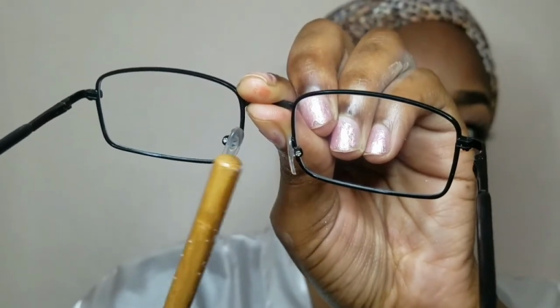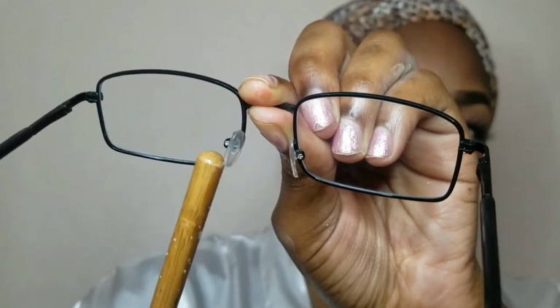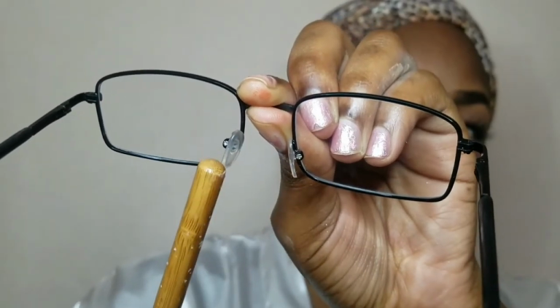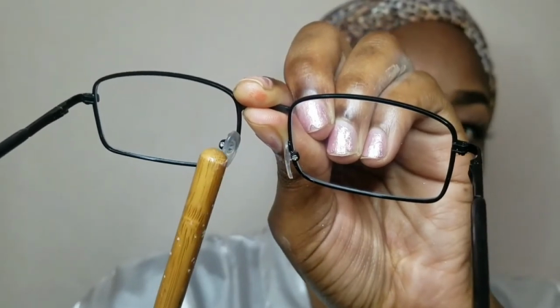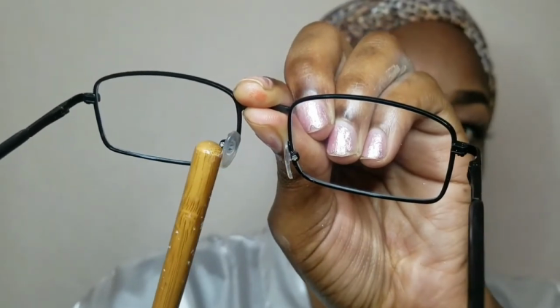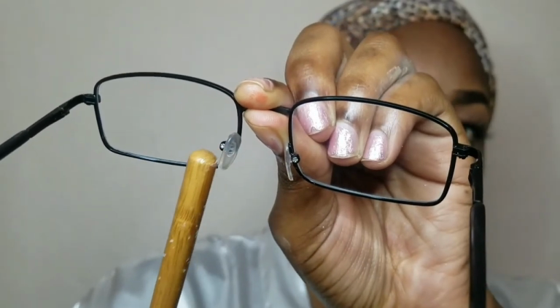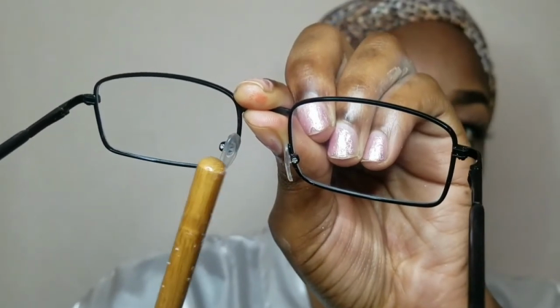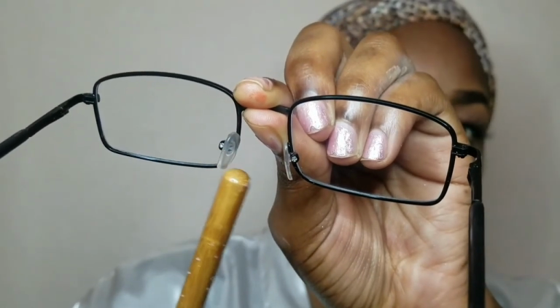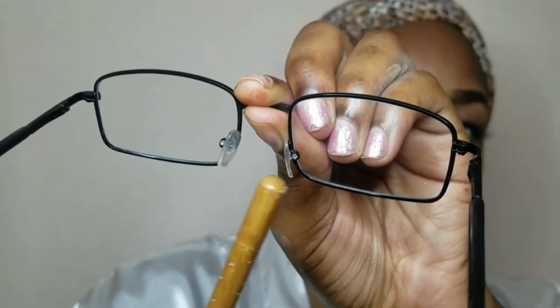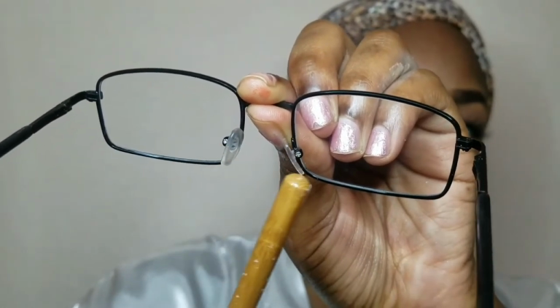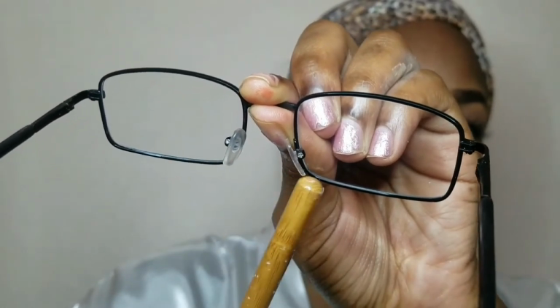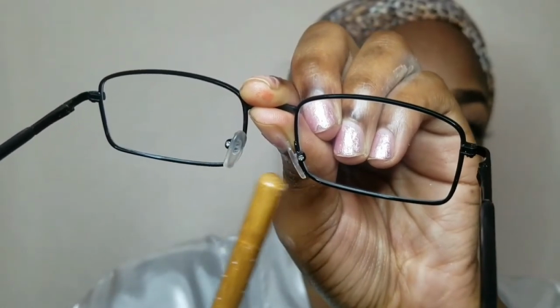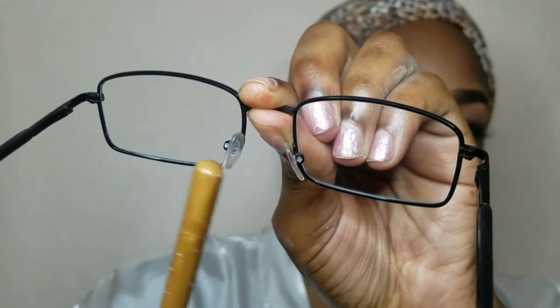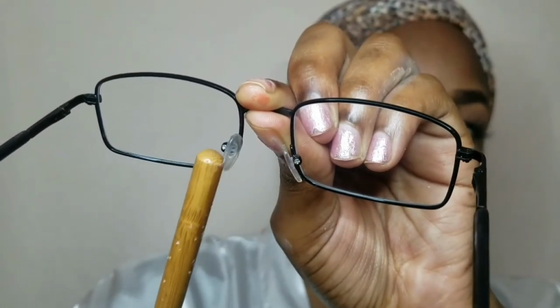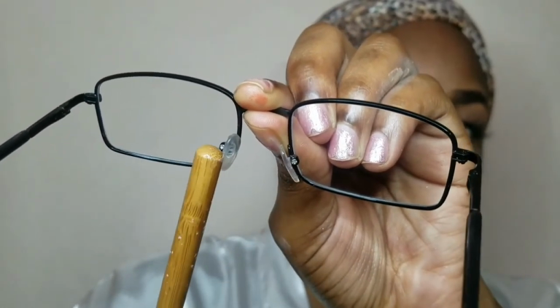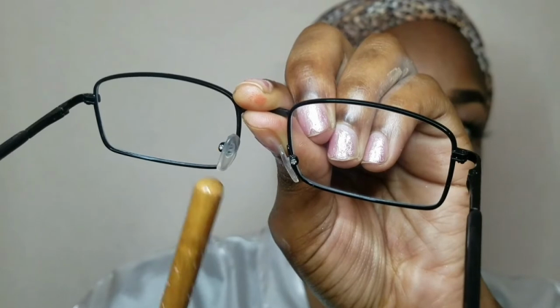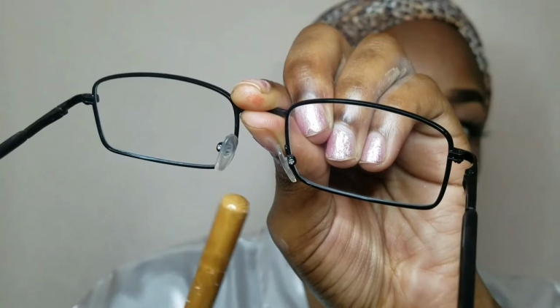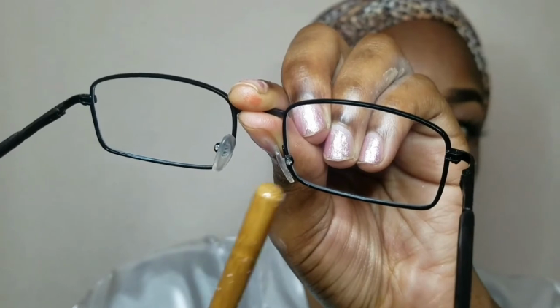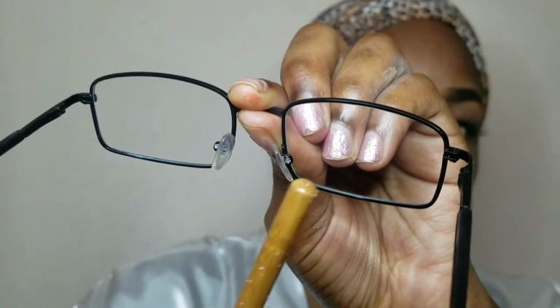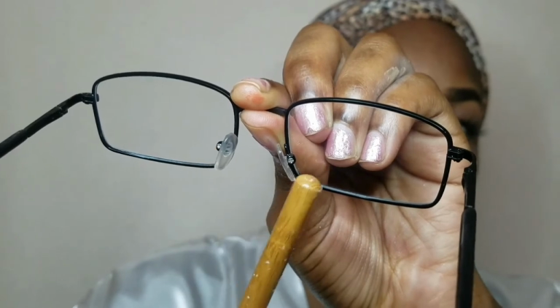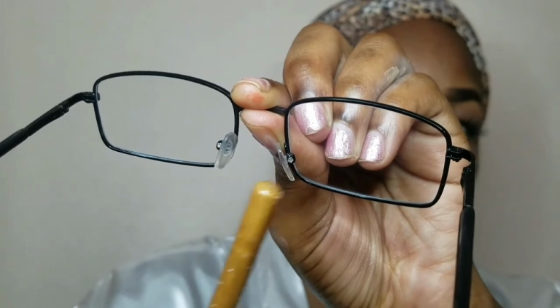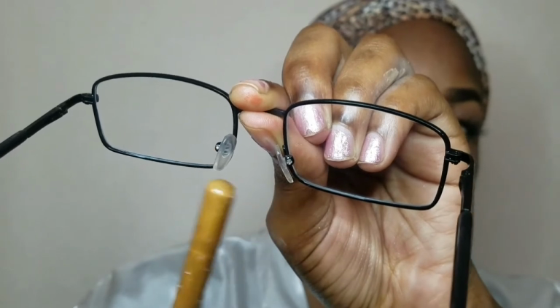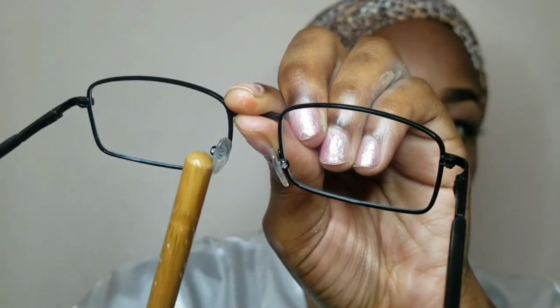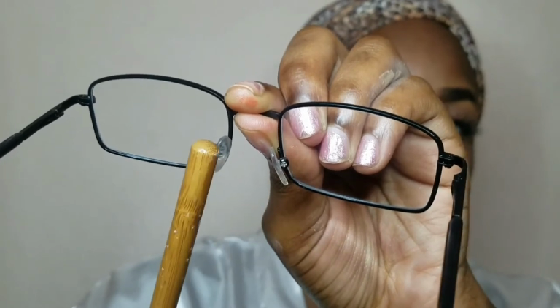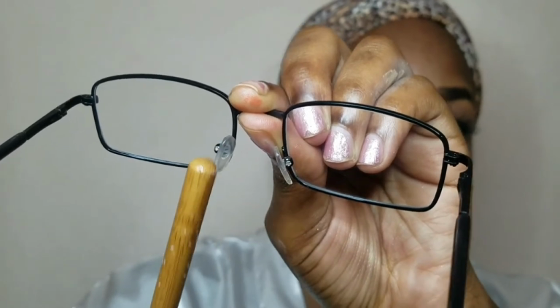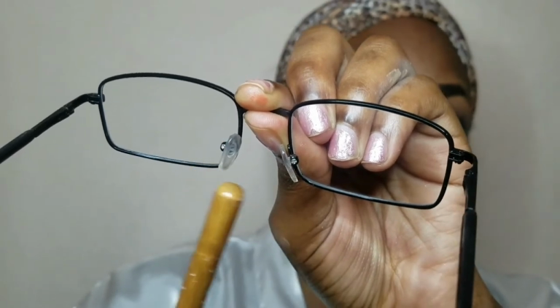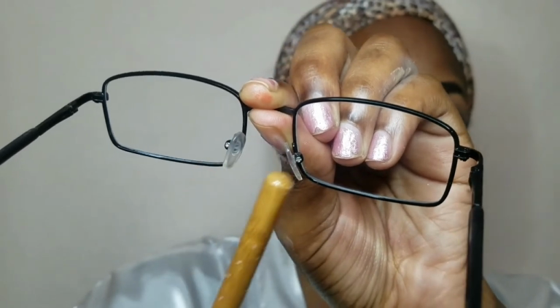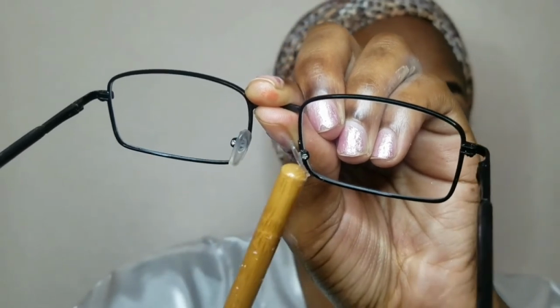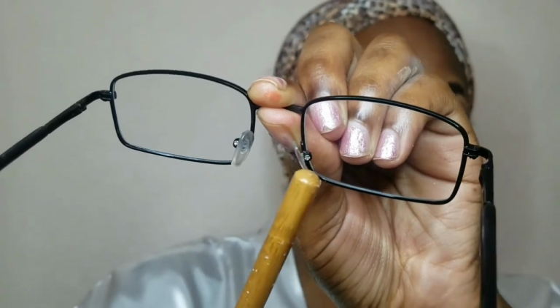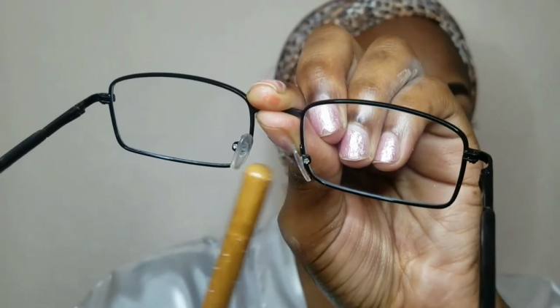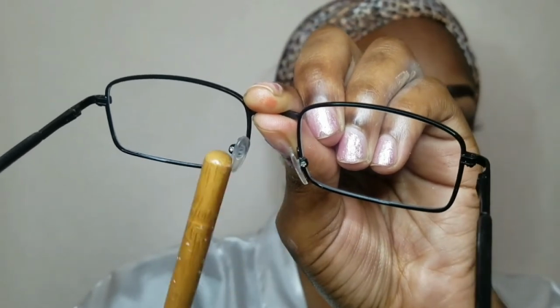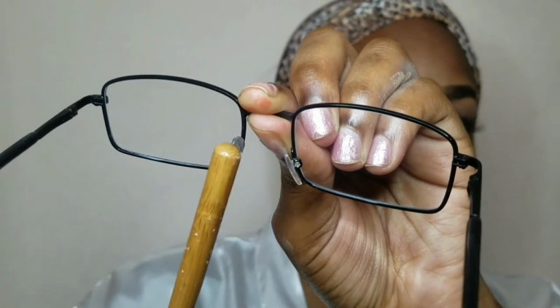These are what I mean by nose pads. And guys, I'm just learning this today — so if you didn't know, now you know.